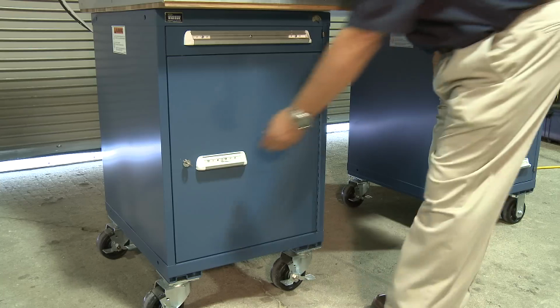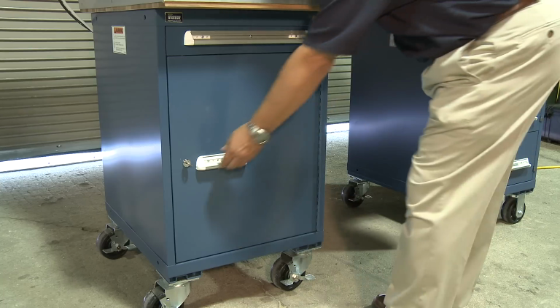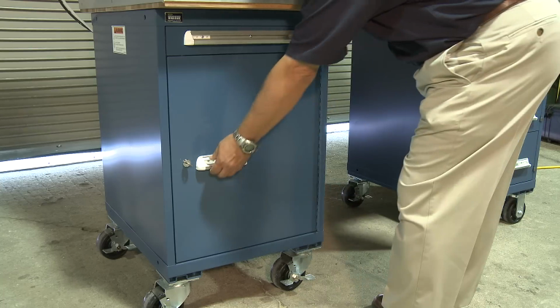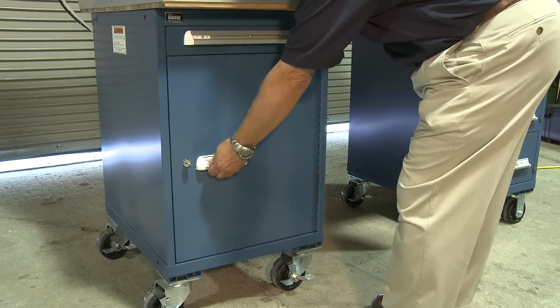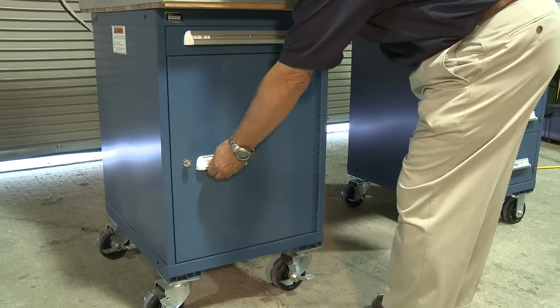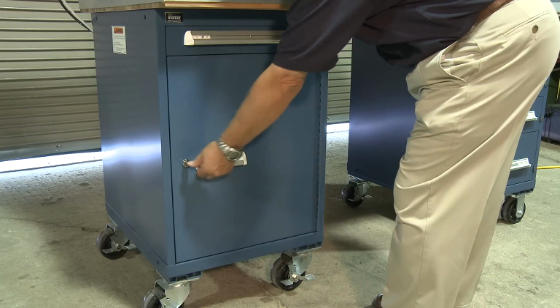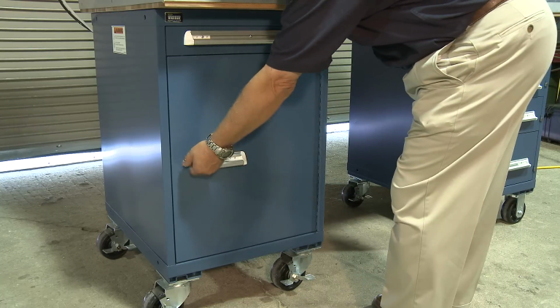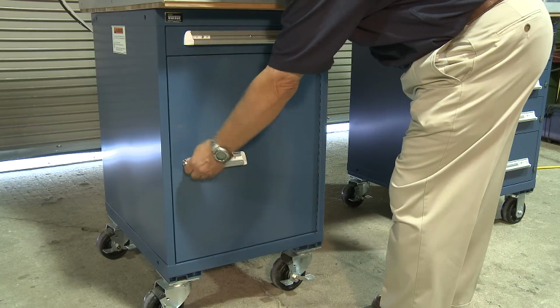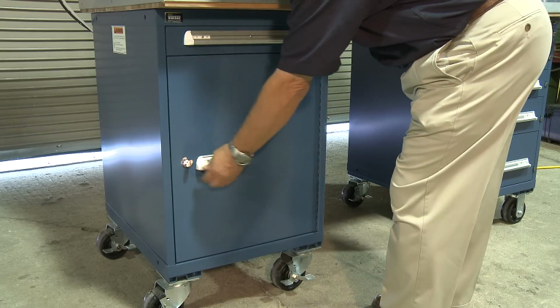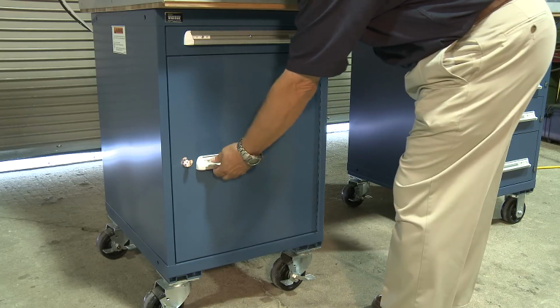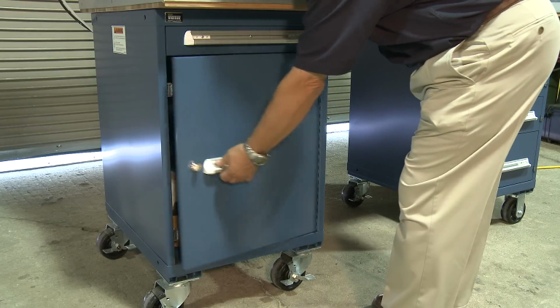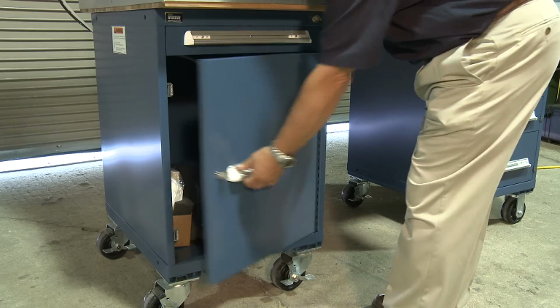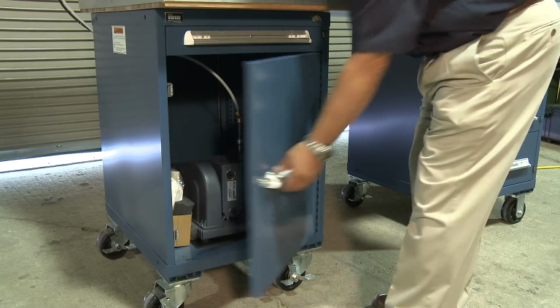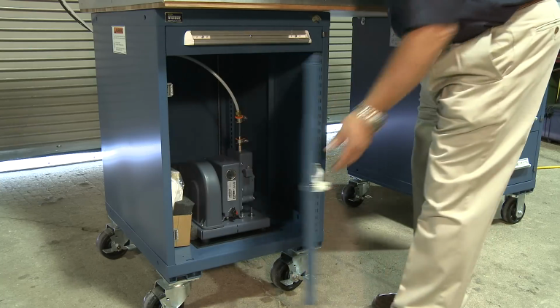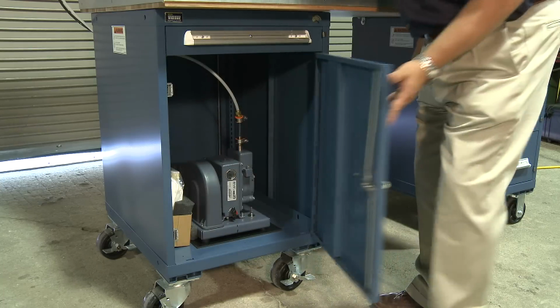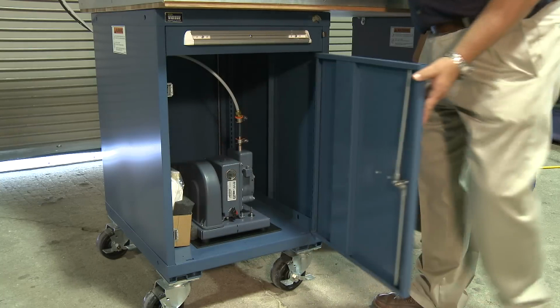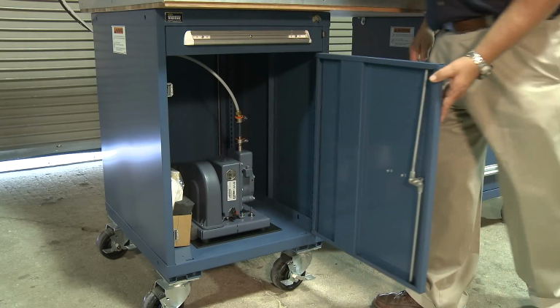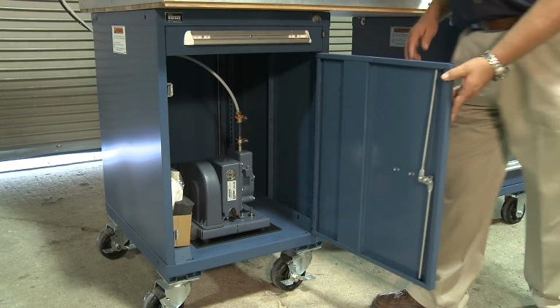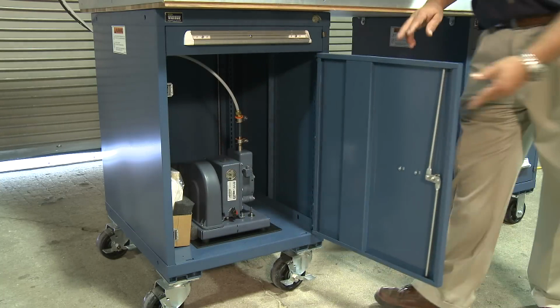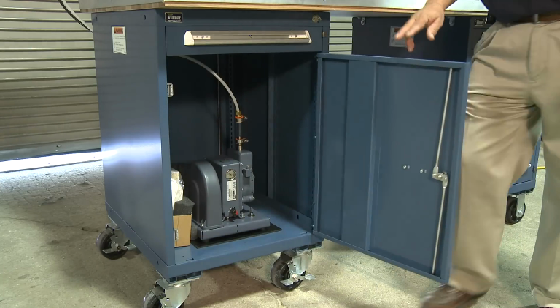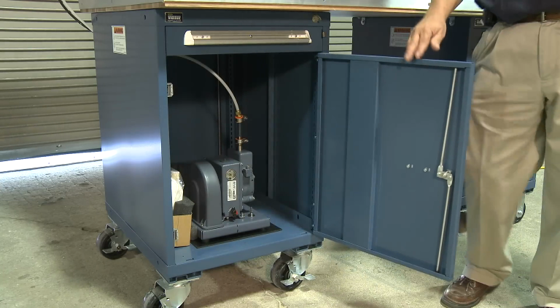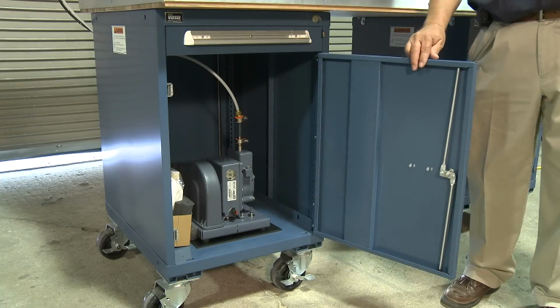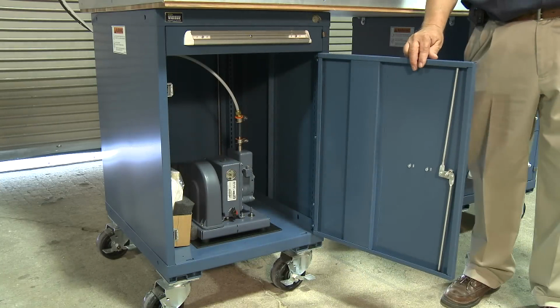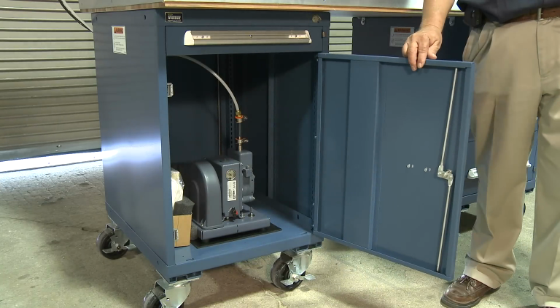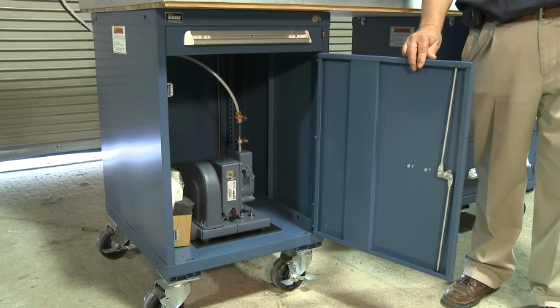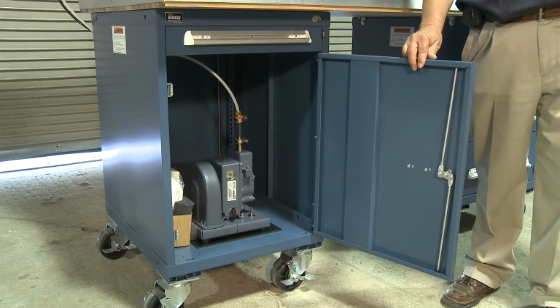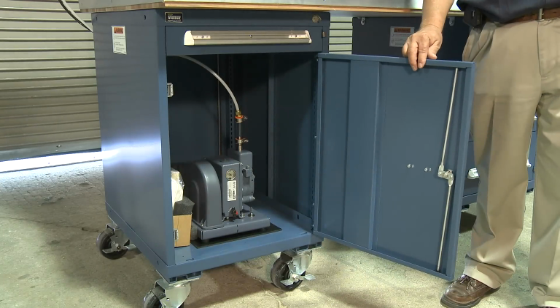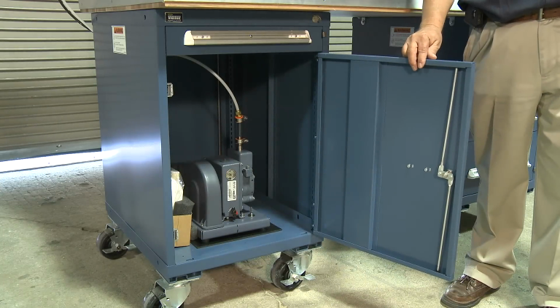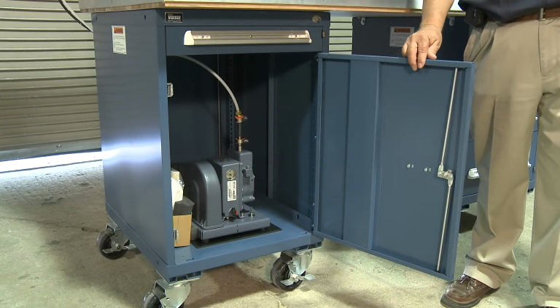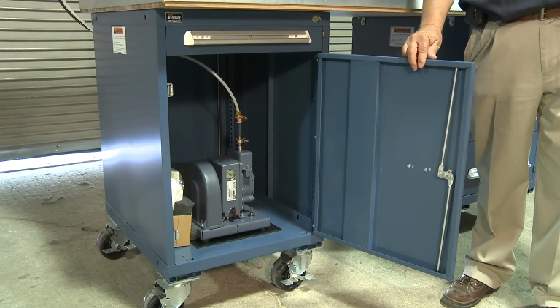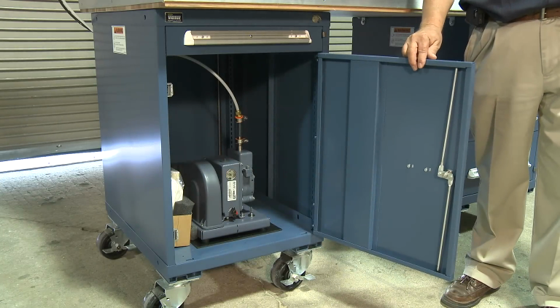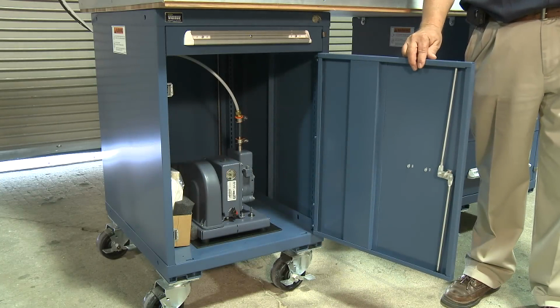If you need a vacuum pump, the pump can be easily mounted in the large door cabinet as shown.